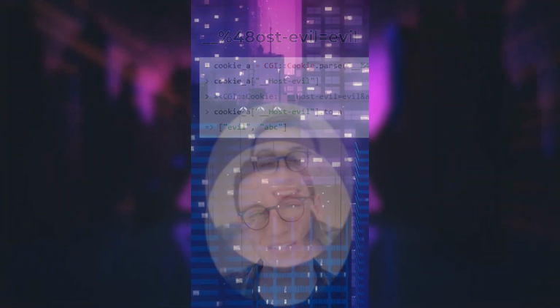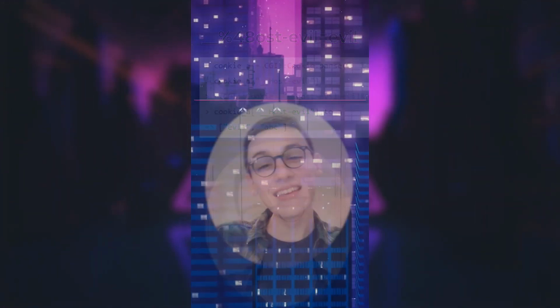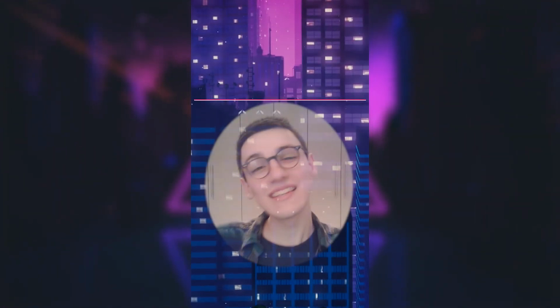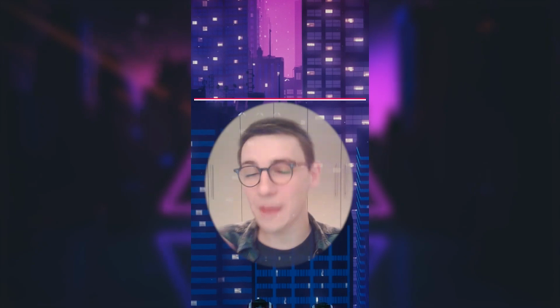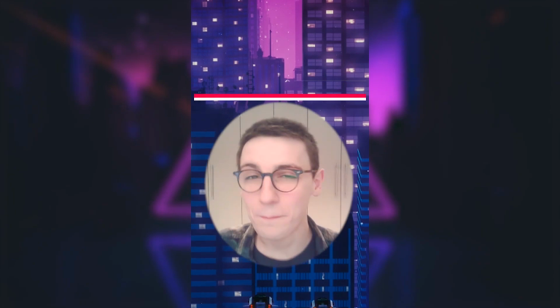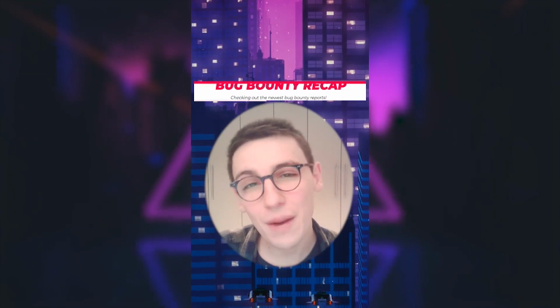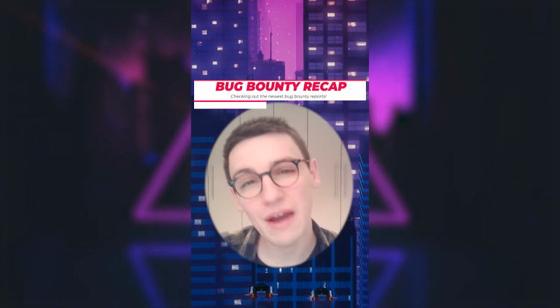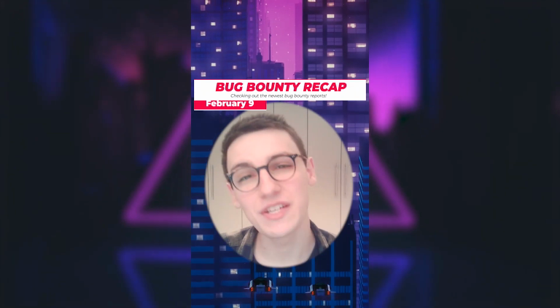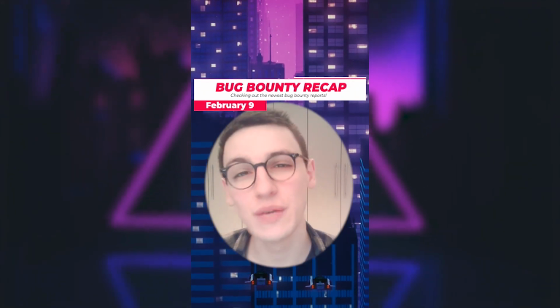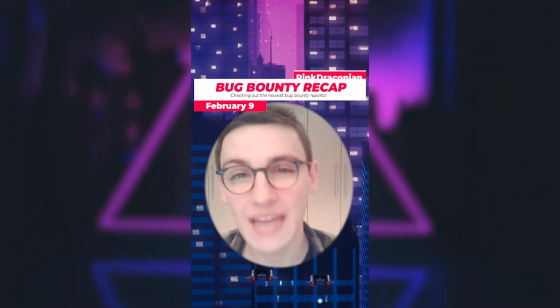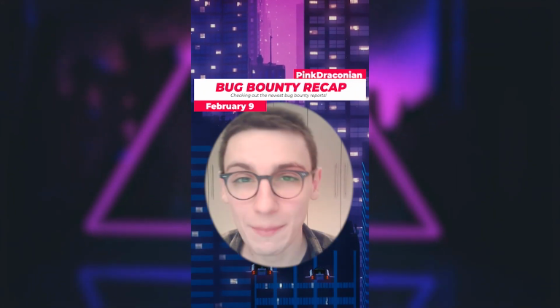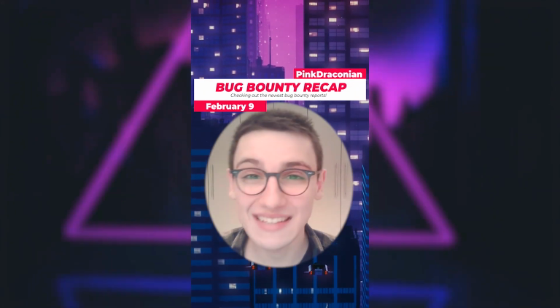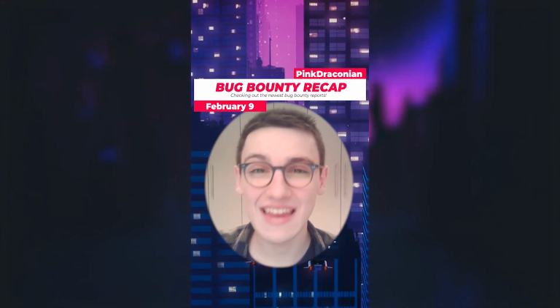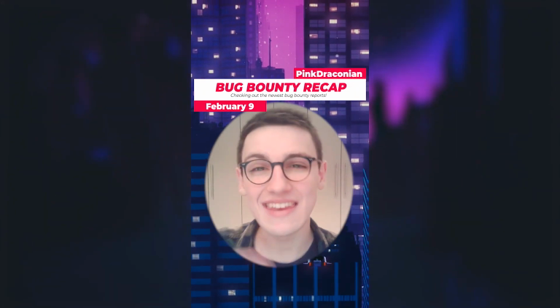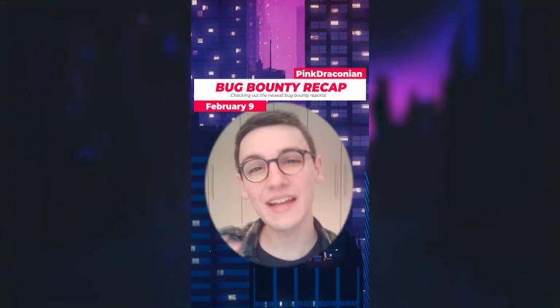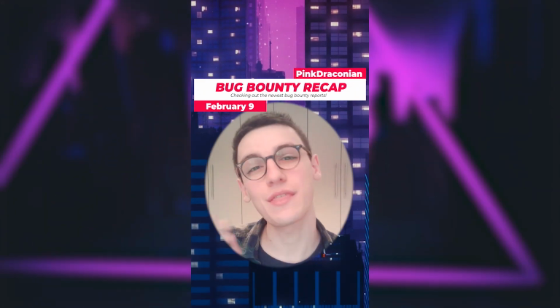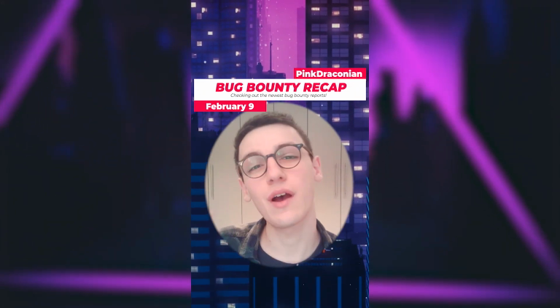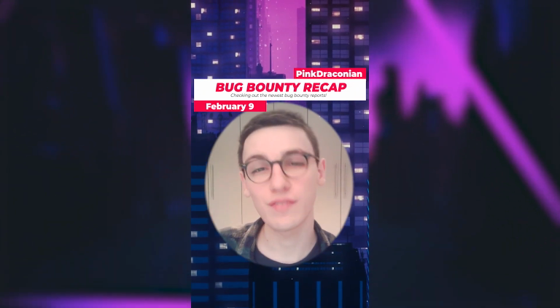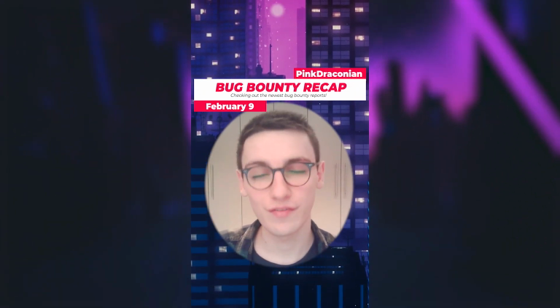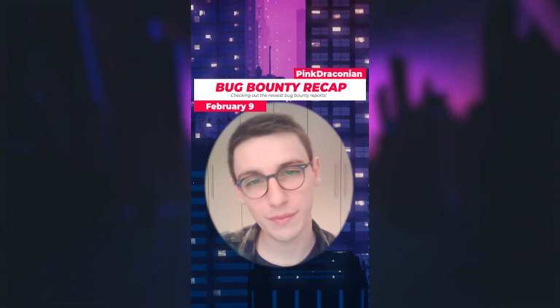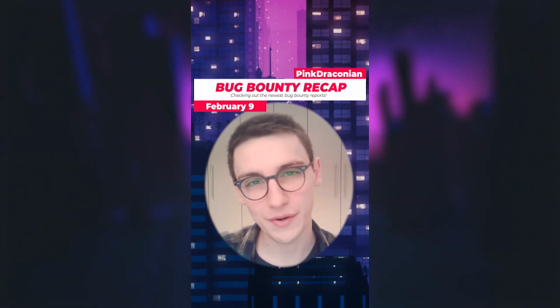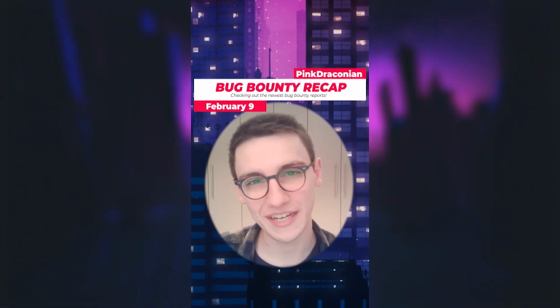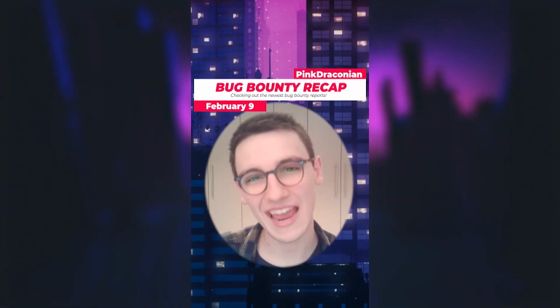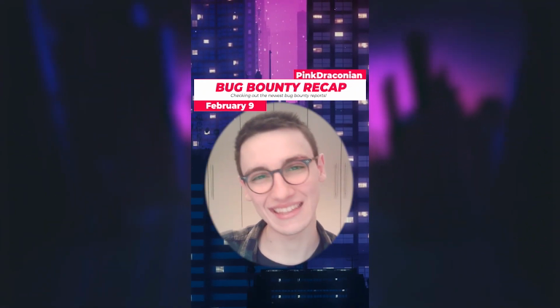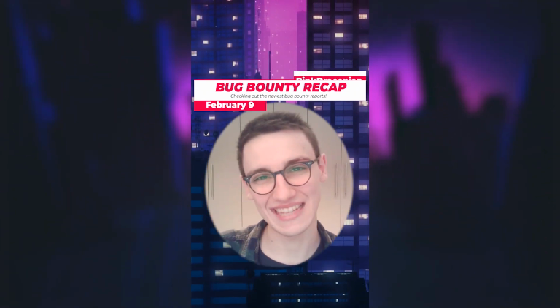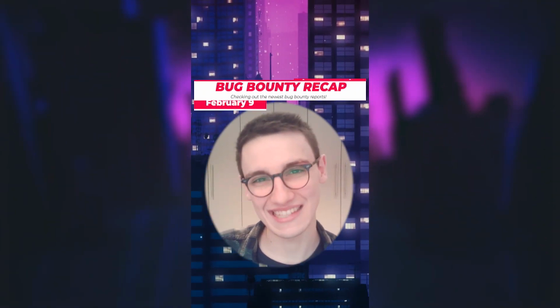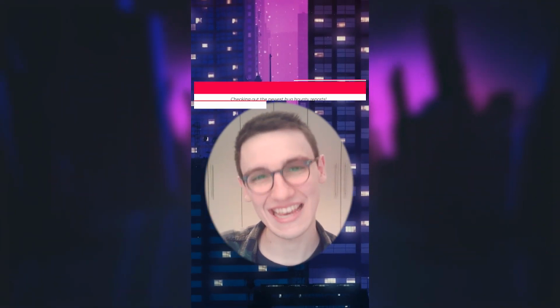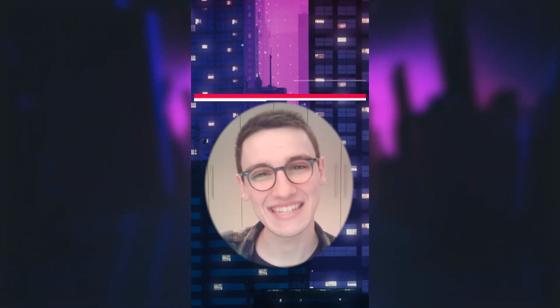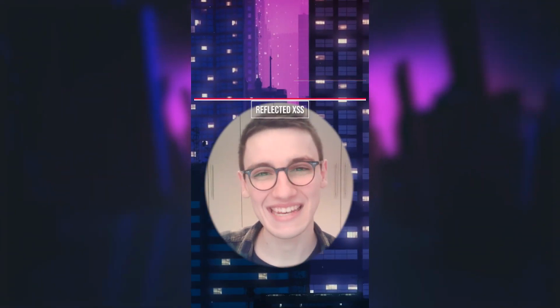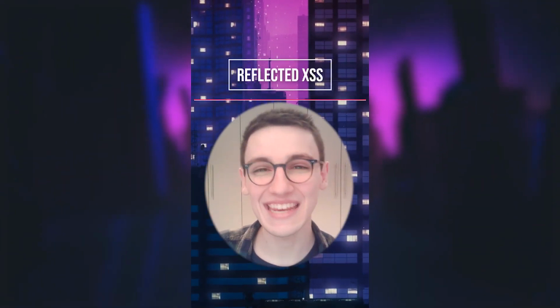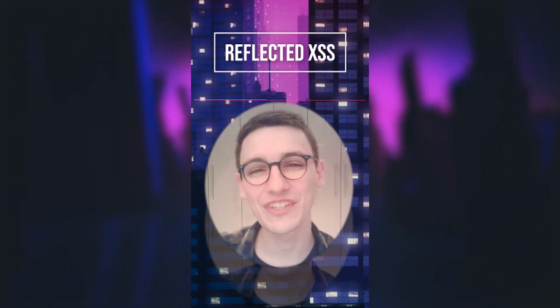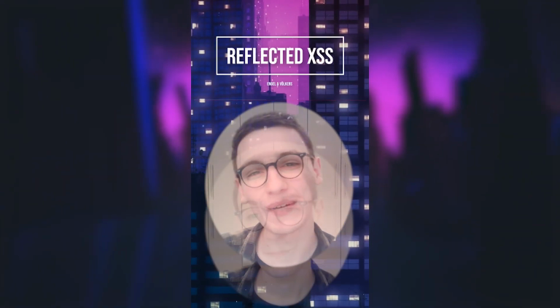This is Bug Bounty Recap. It's the 9th of February and let's get into it.